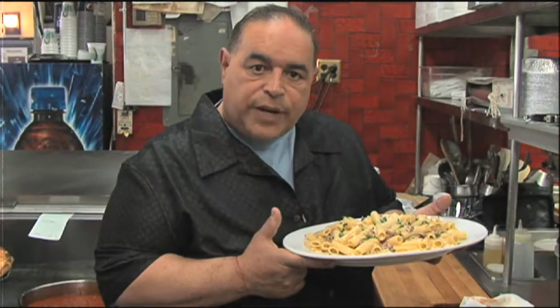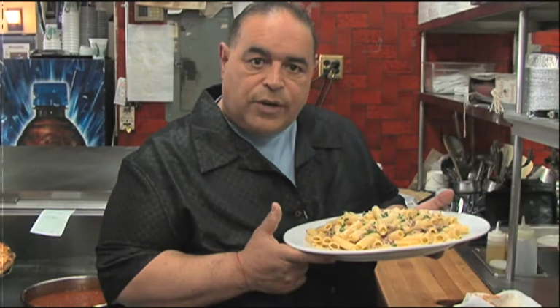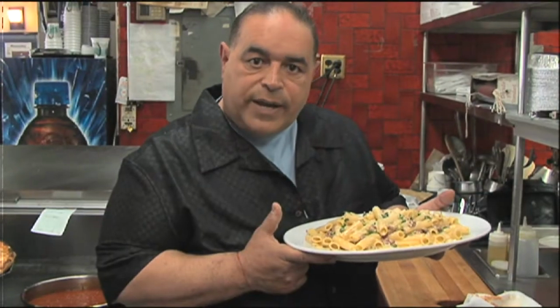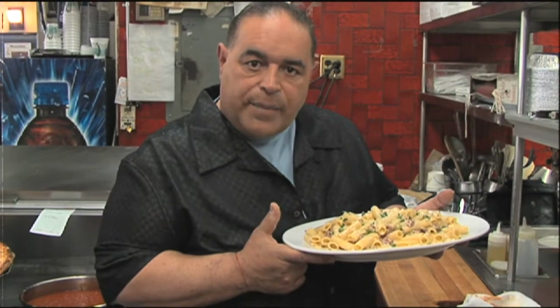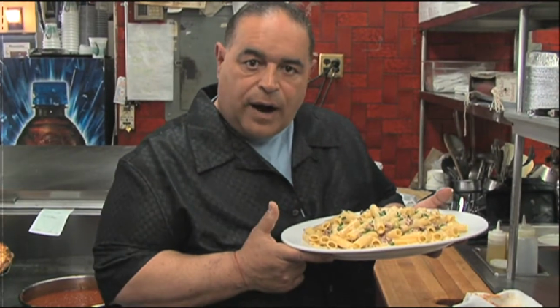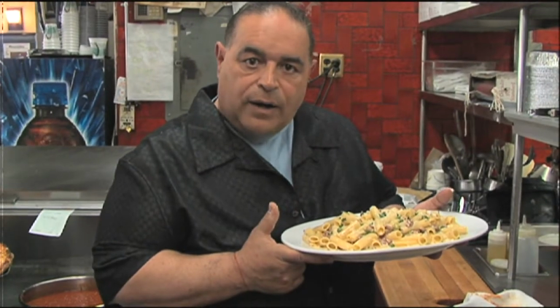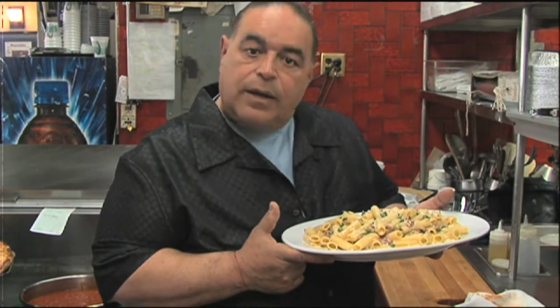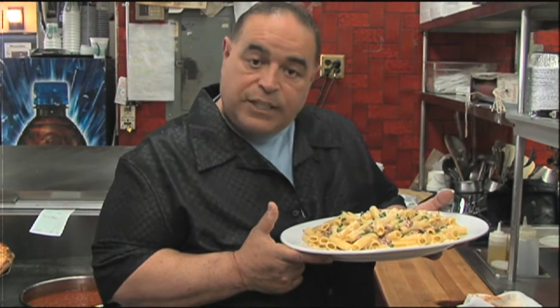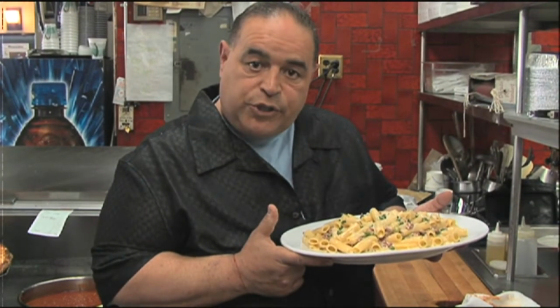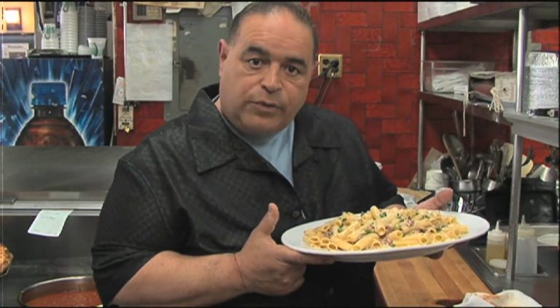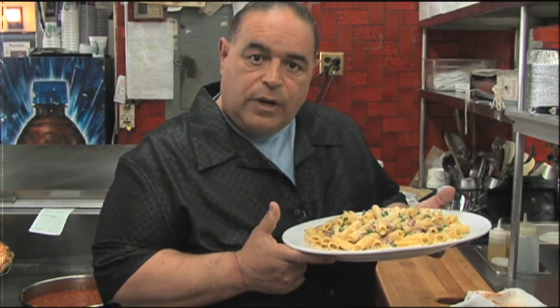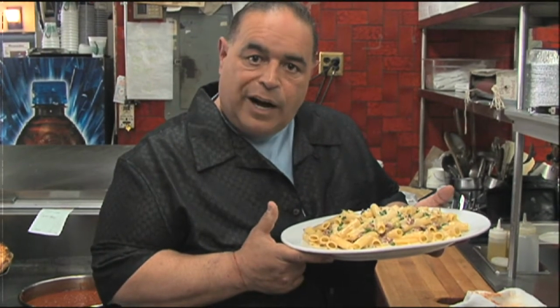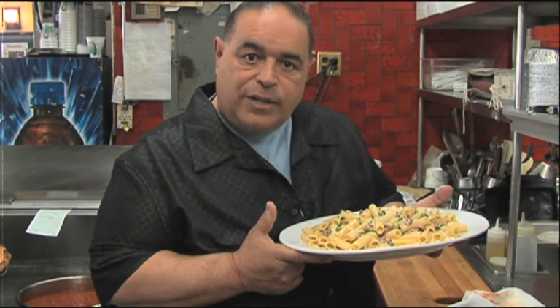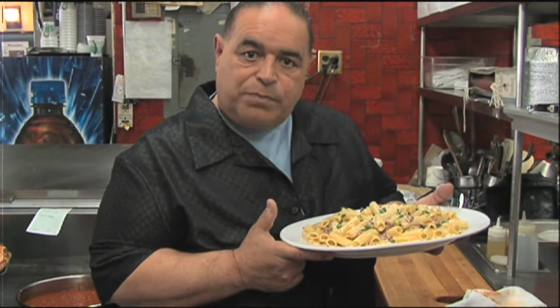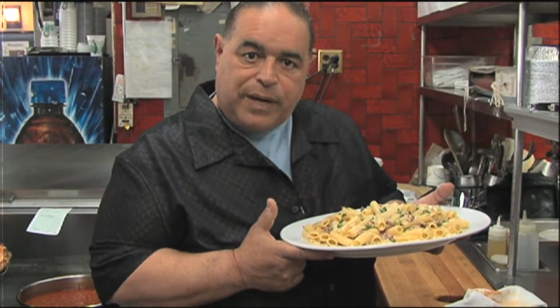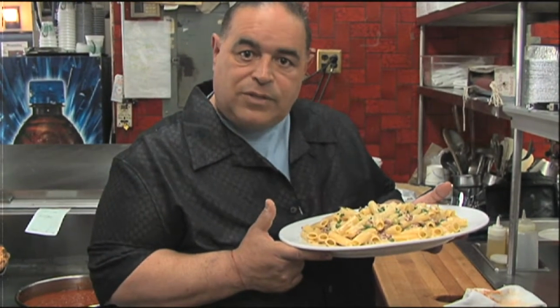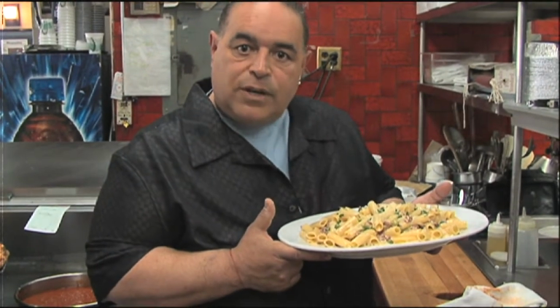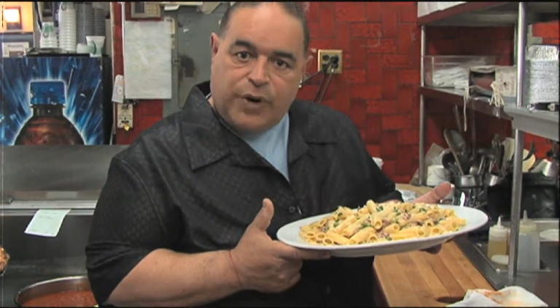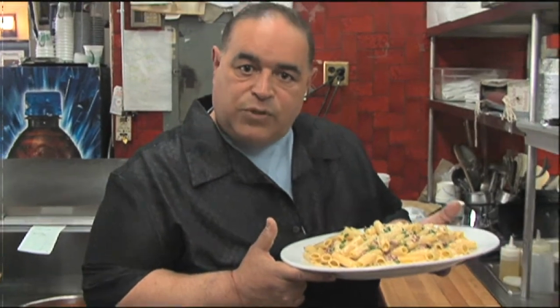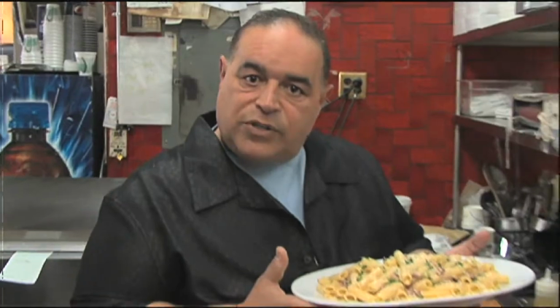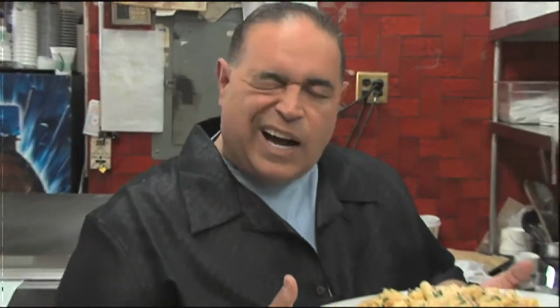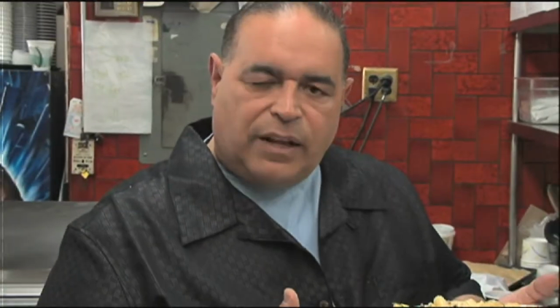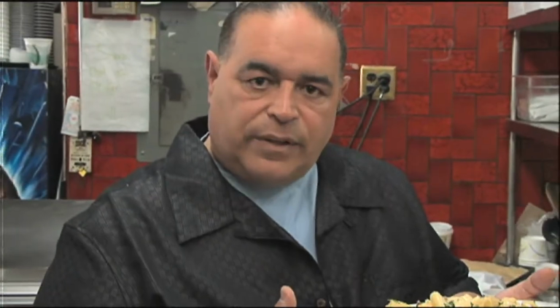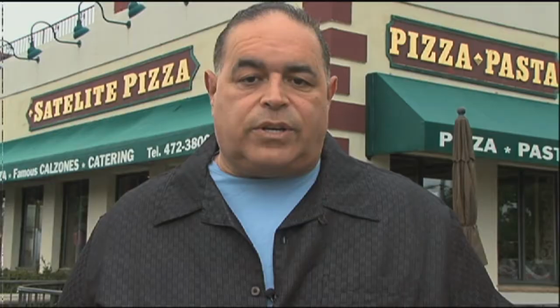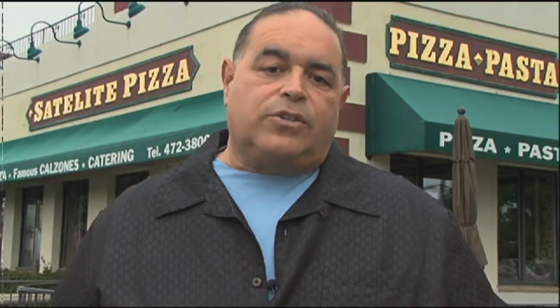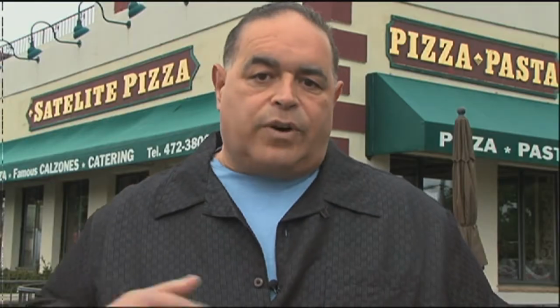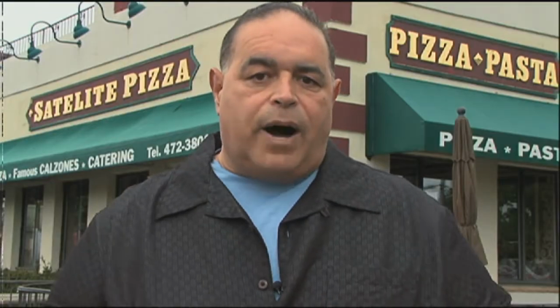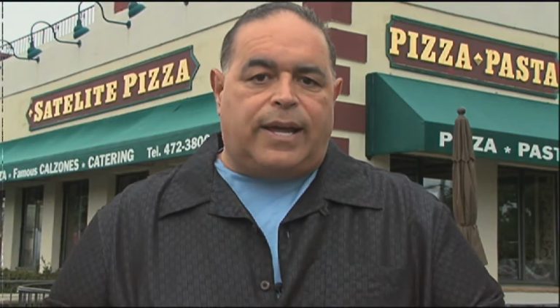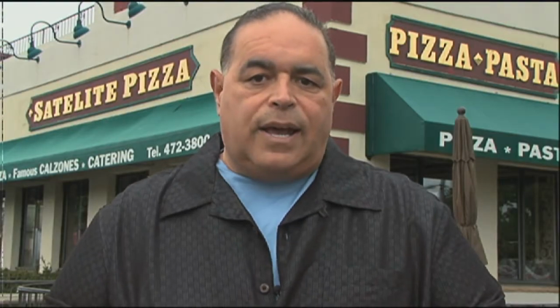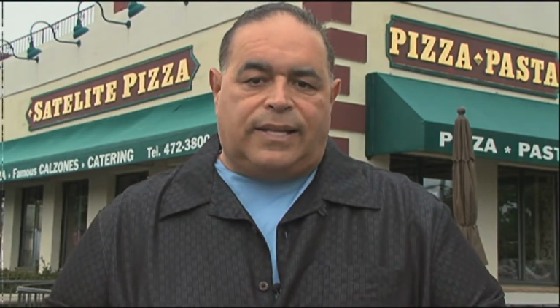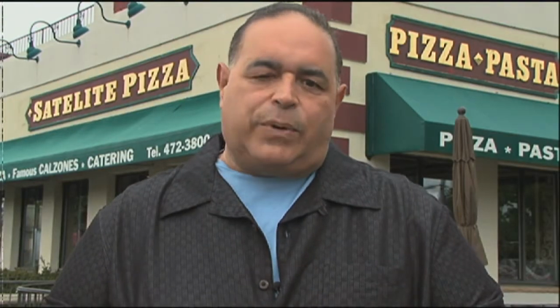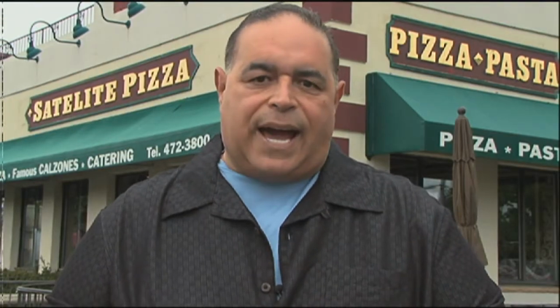Rigatoni carbonara — that's bacon, onions, peas, cream sauce. I love it. So come on in and let's see what they got.